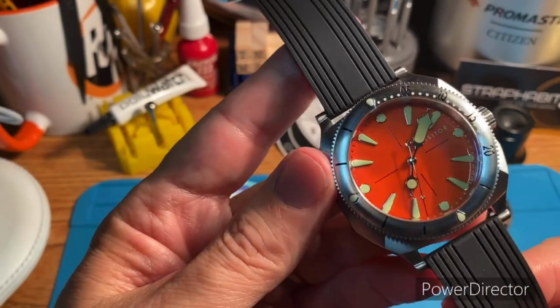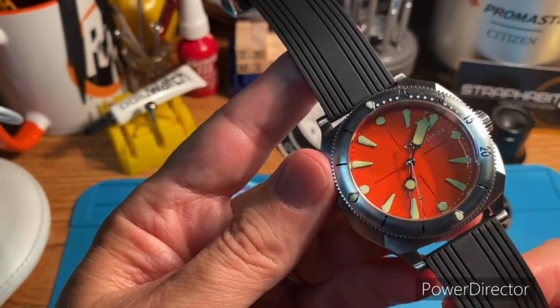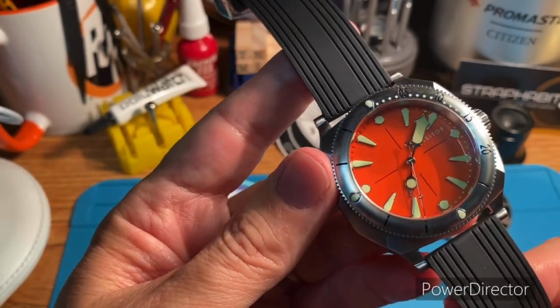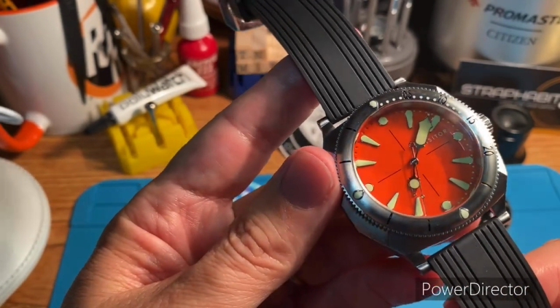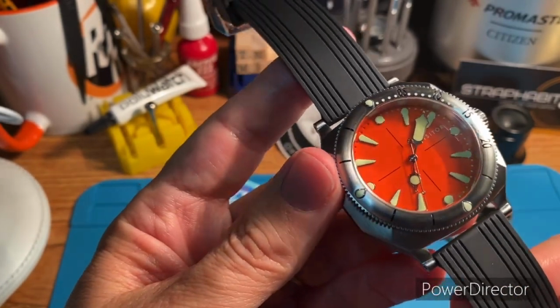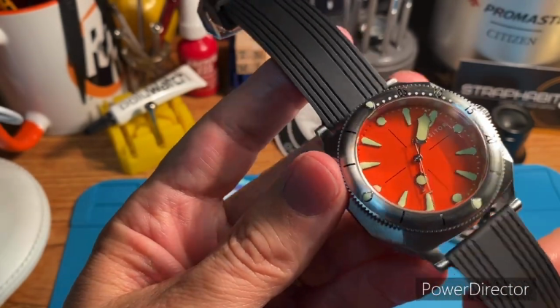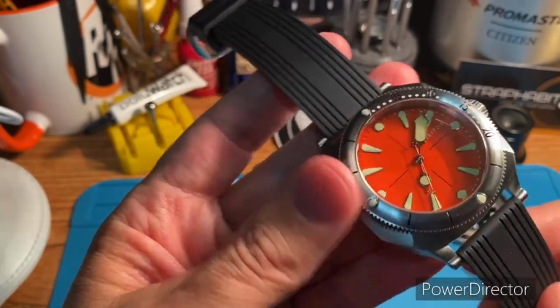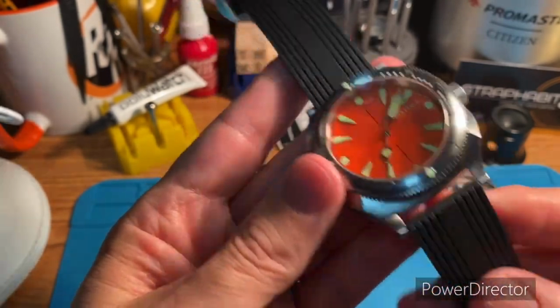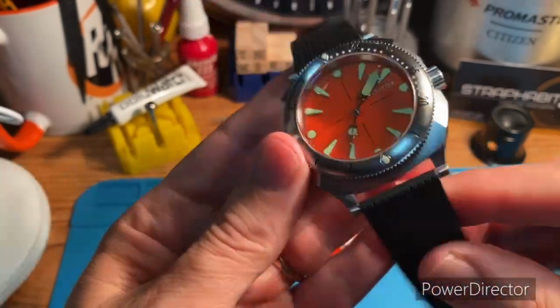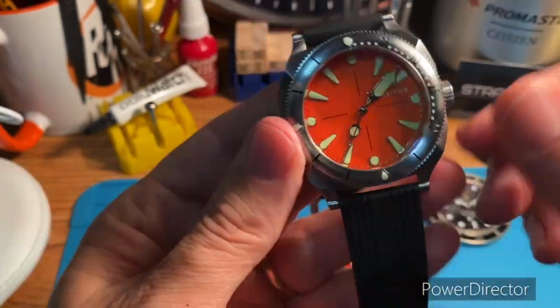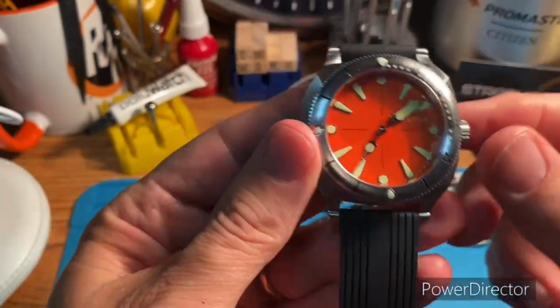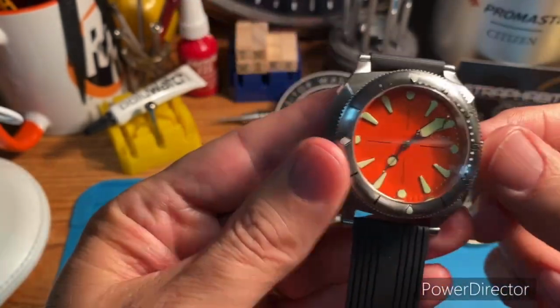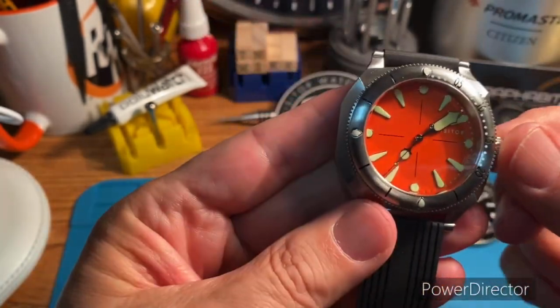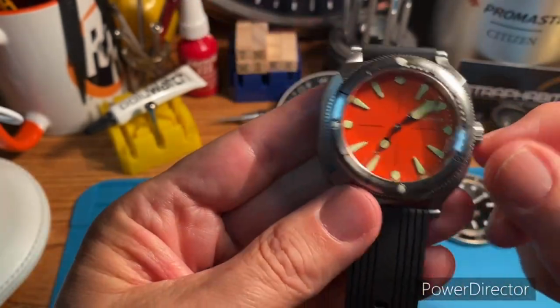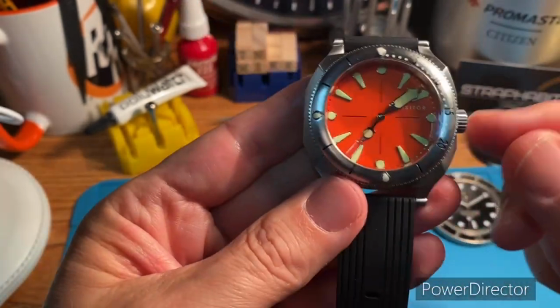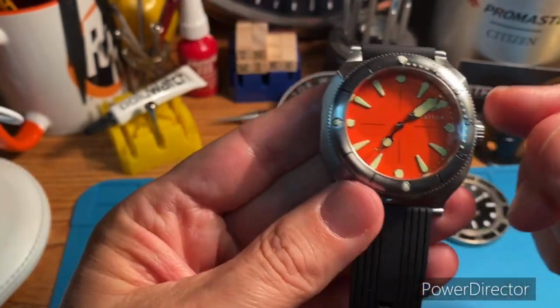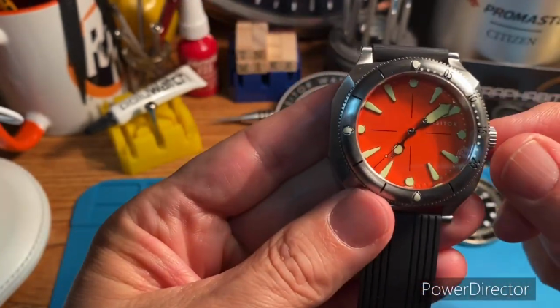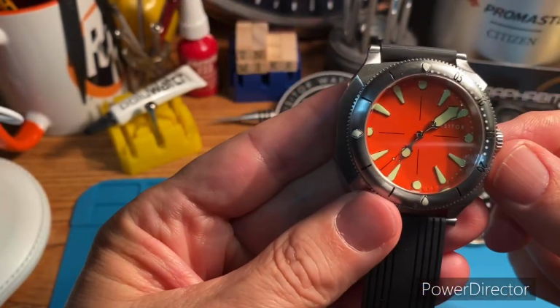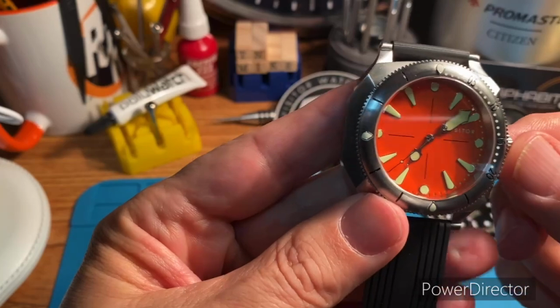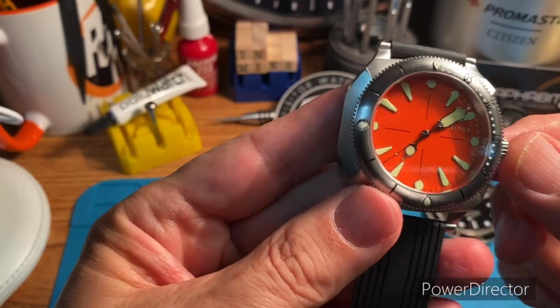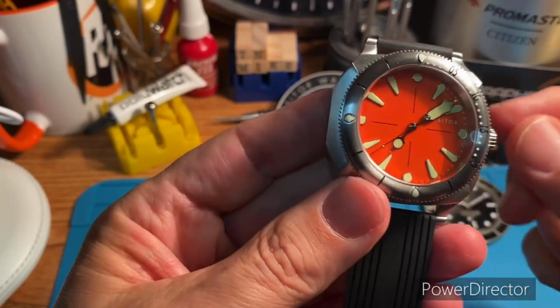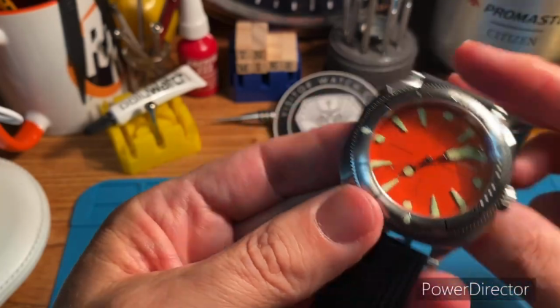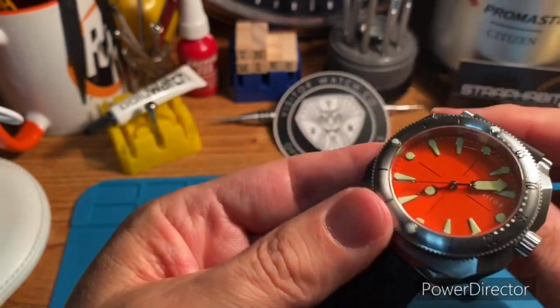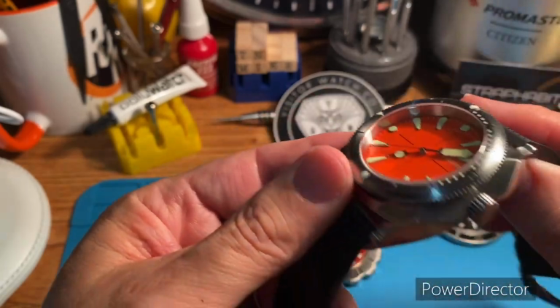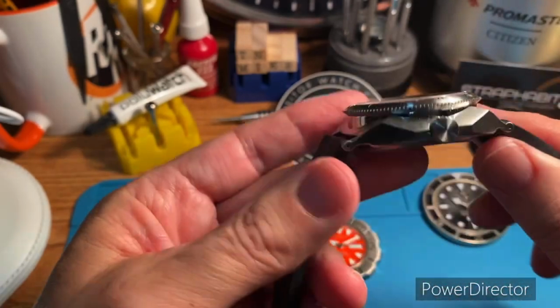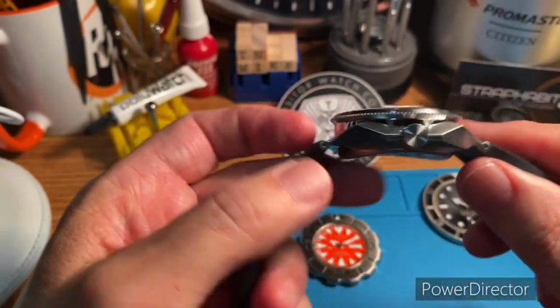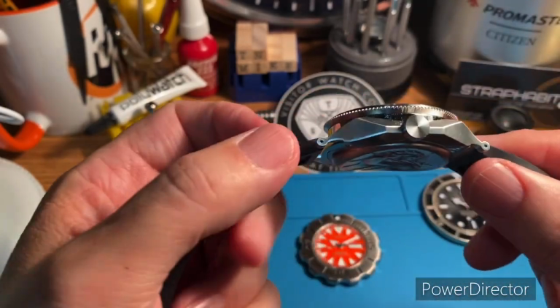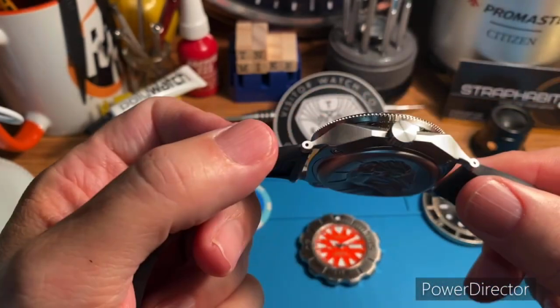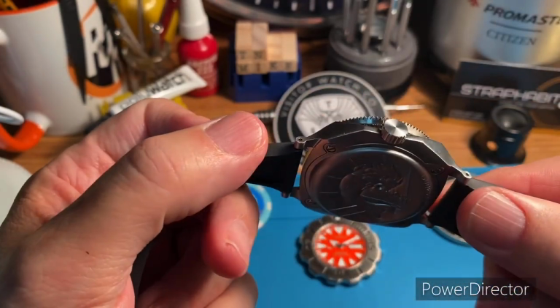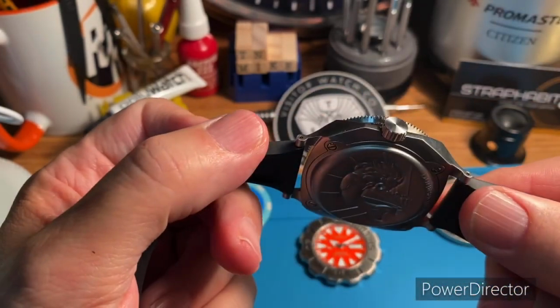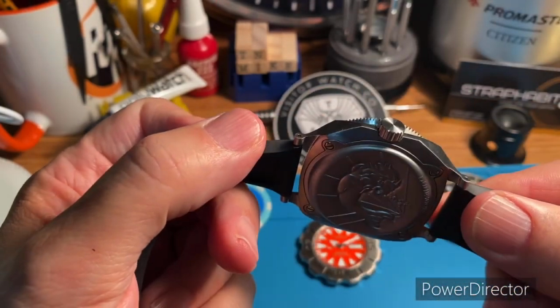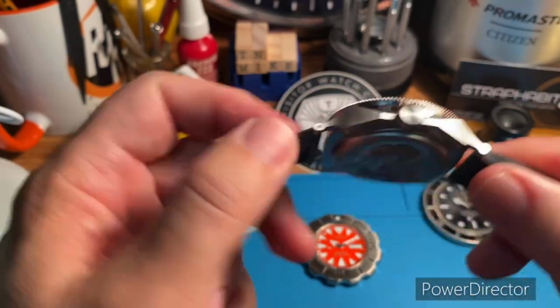Just good crown action — good pop. I'll put it on the wrist in a second.